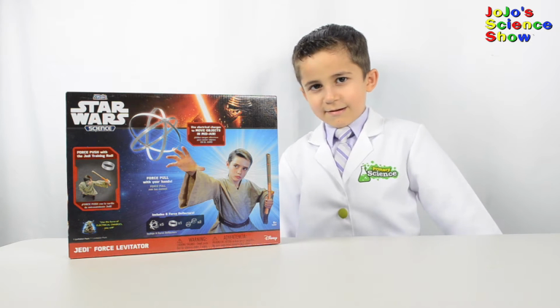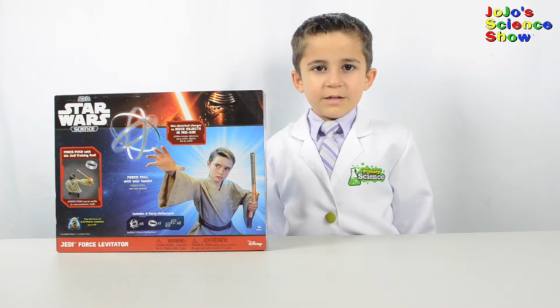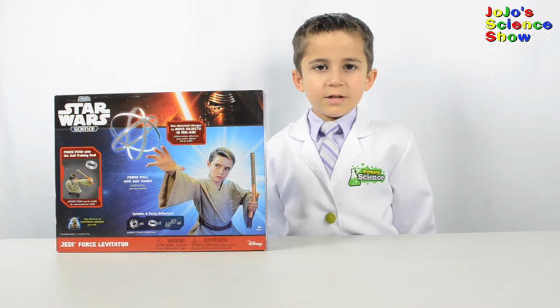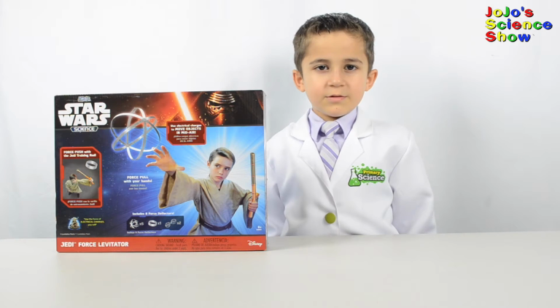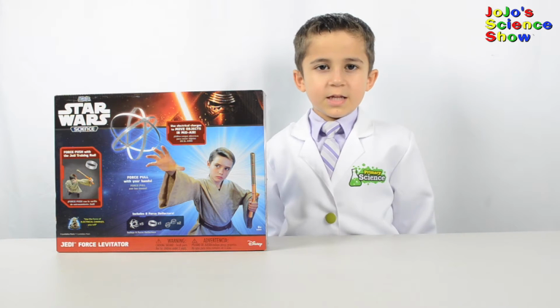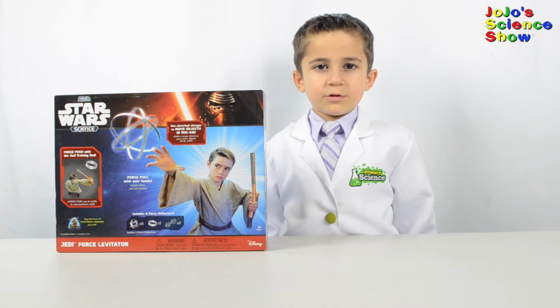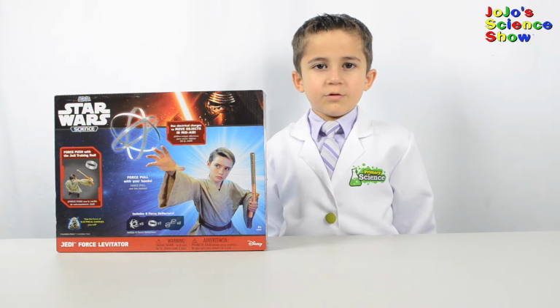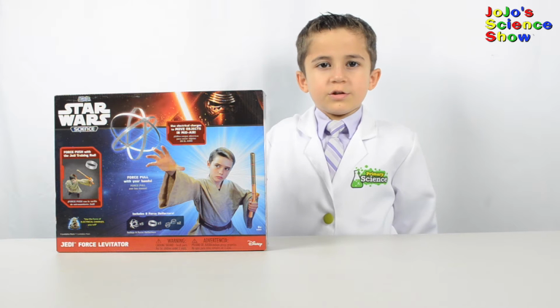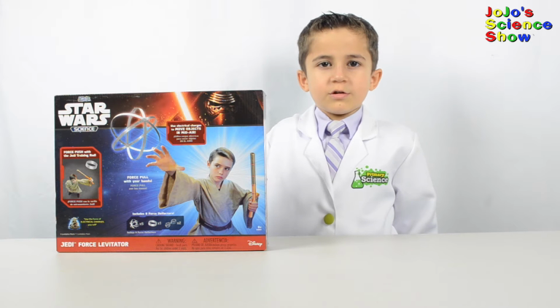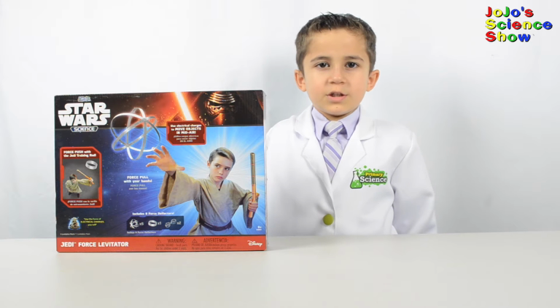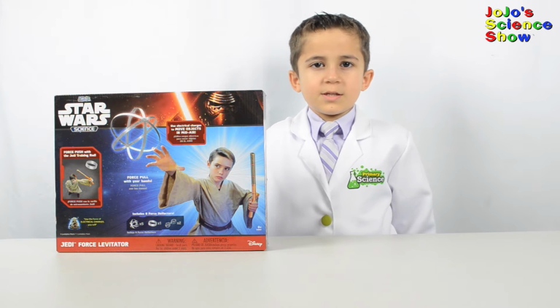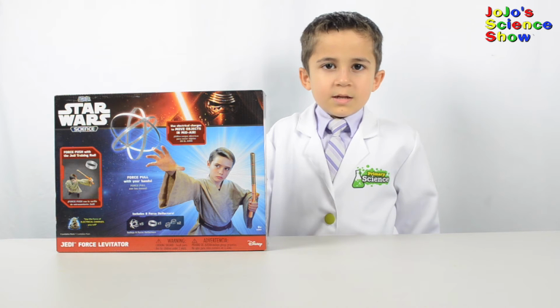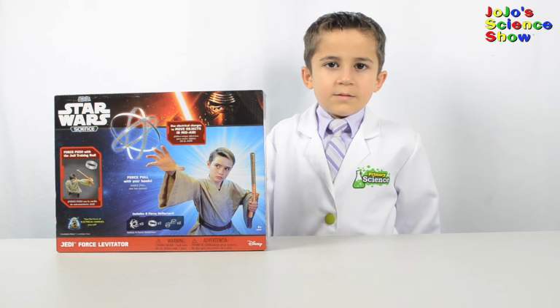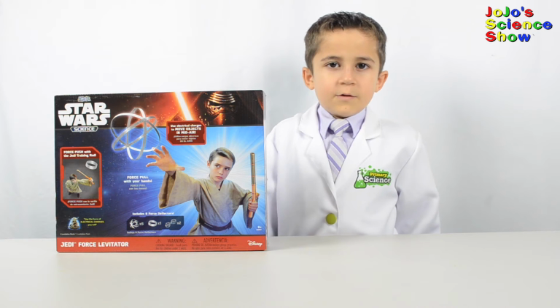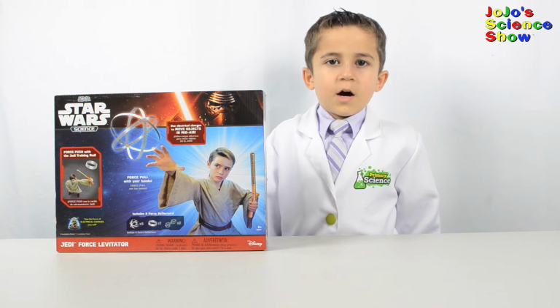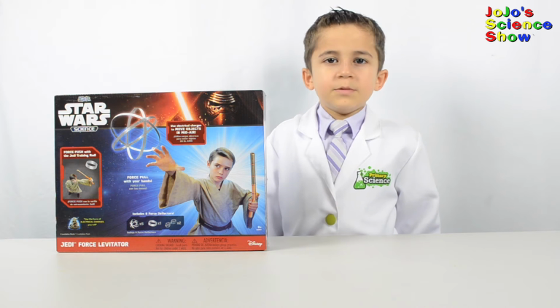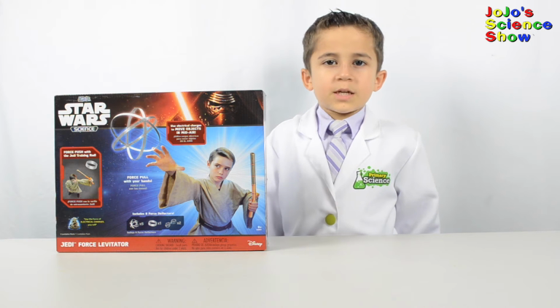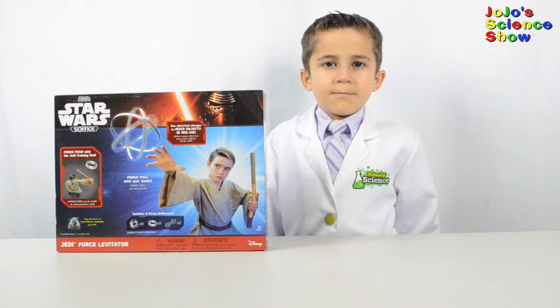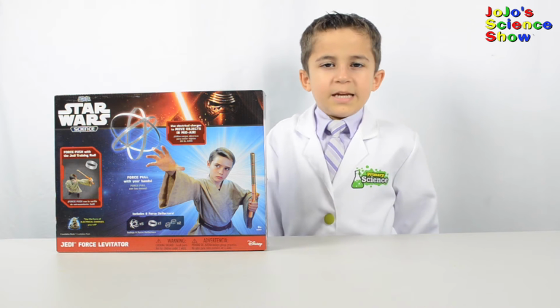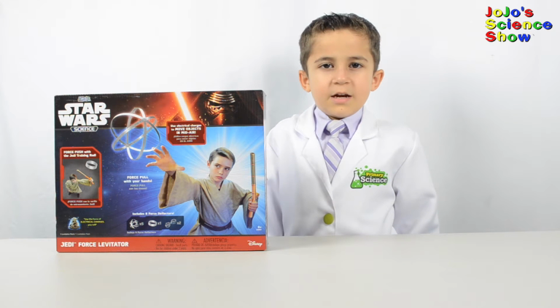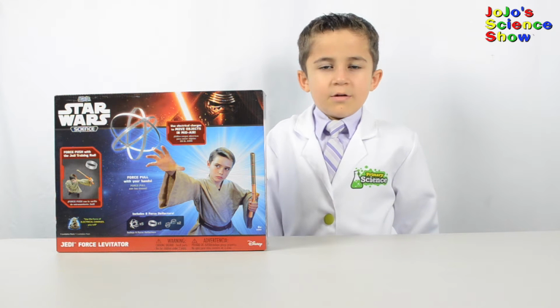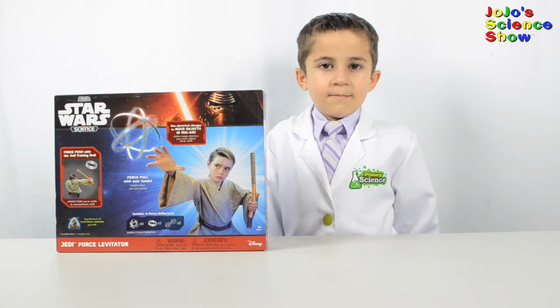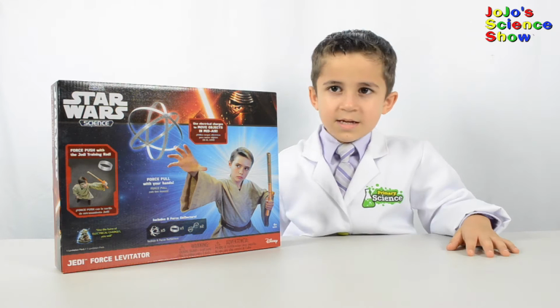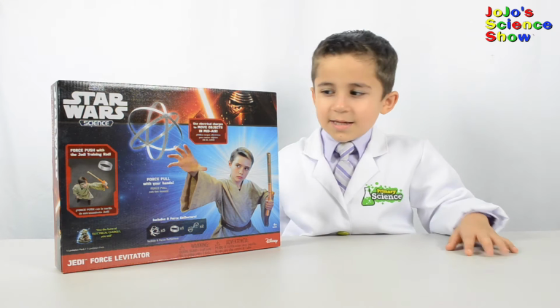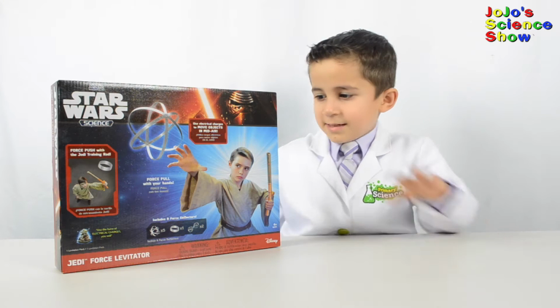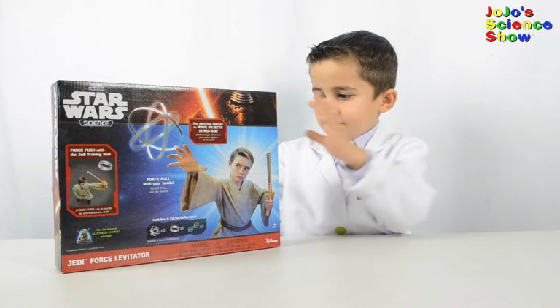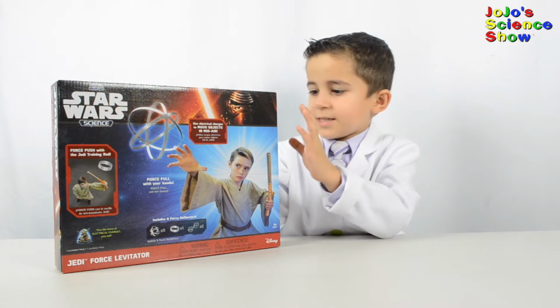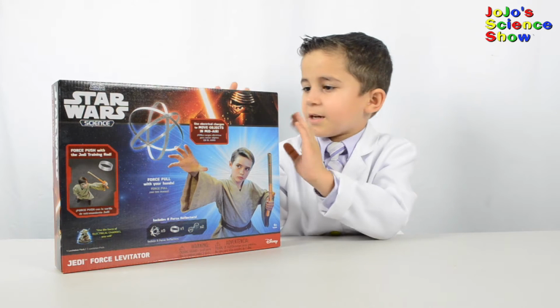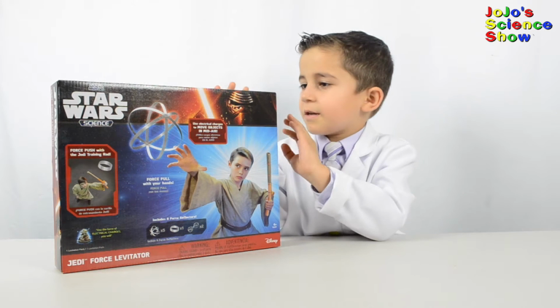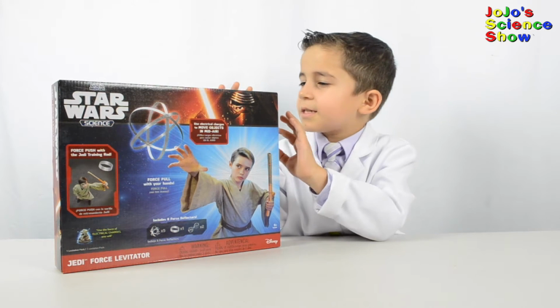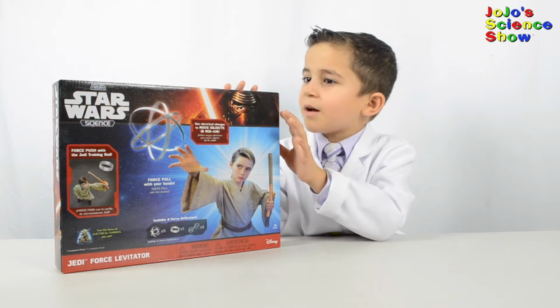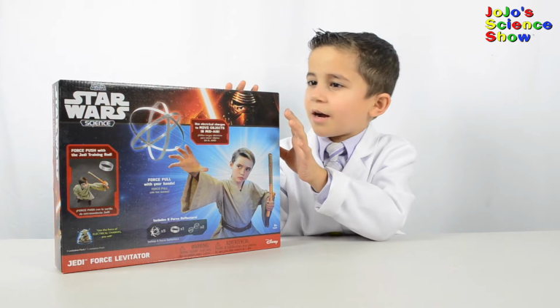You can use electrical charges to move objects in mid-air. Let's see what's inside of this box.